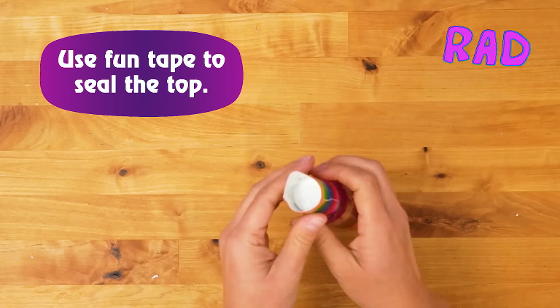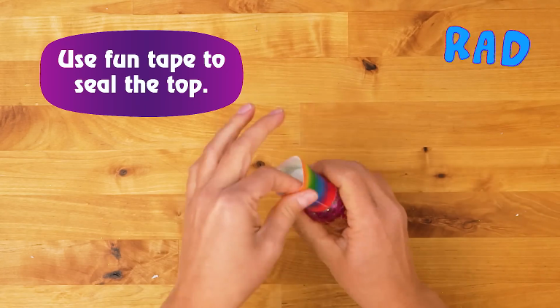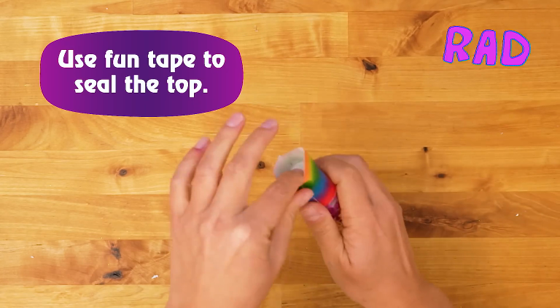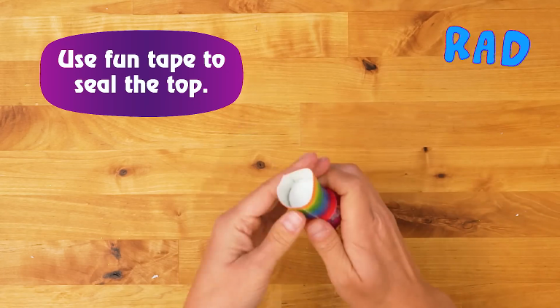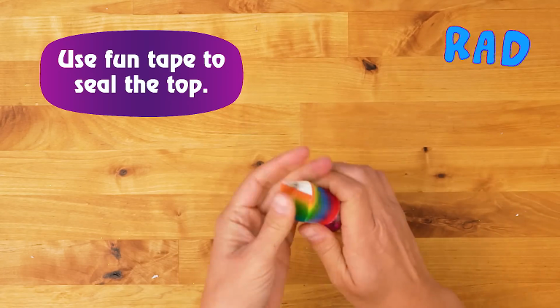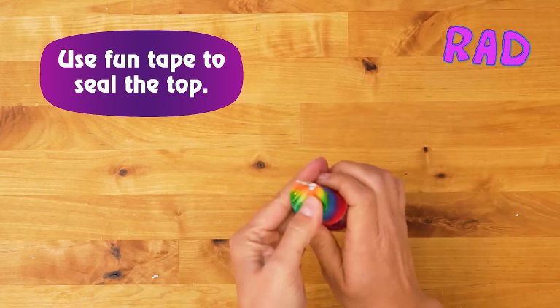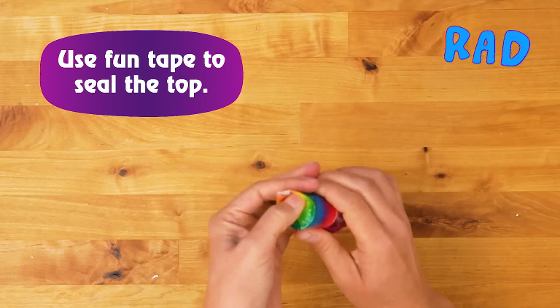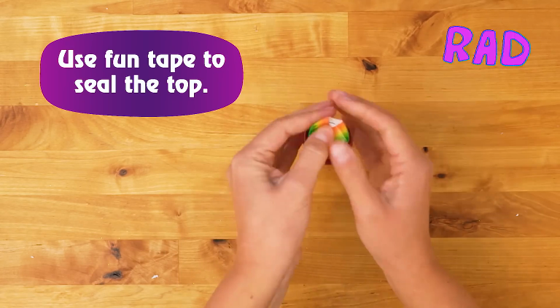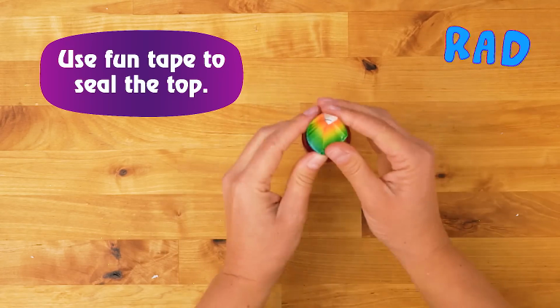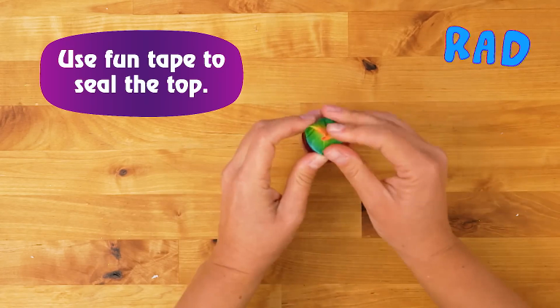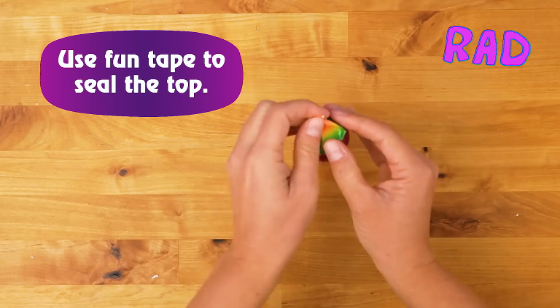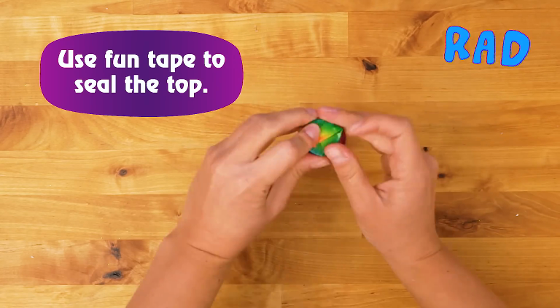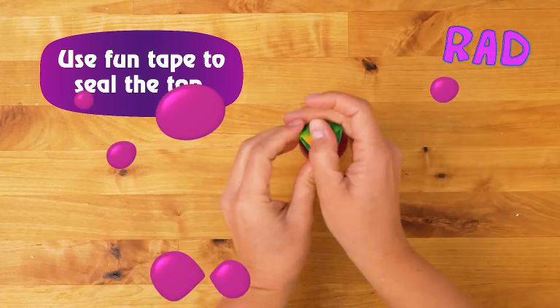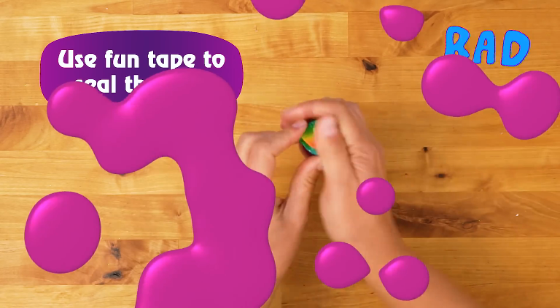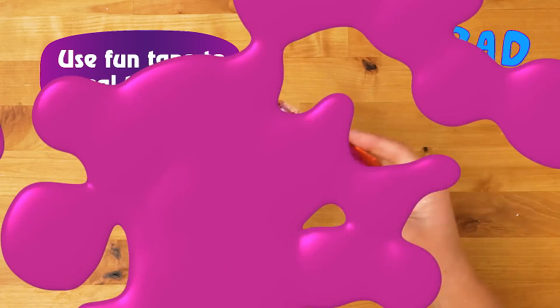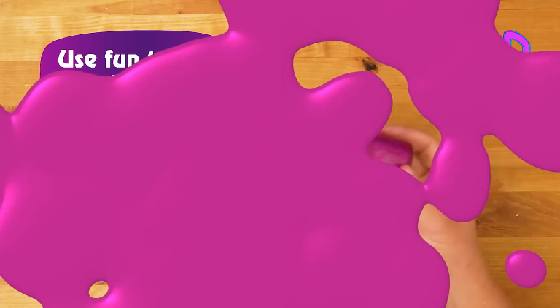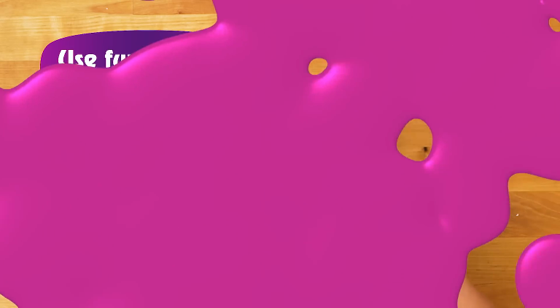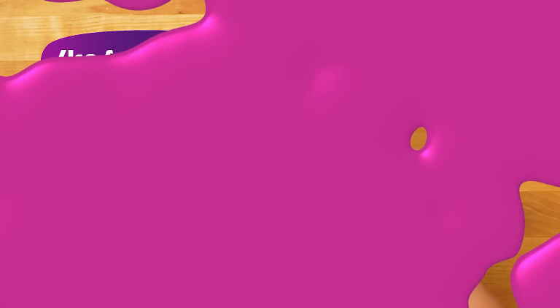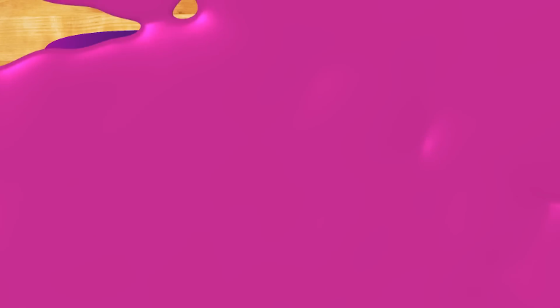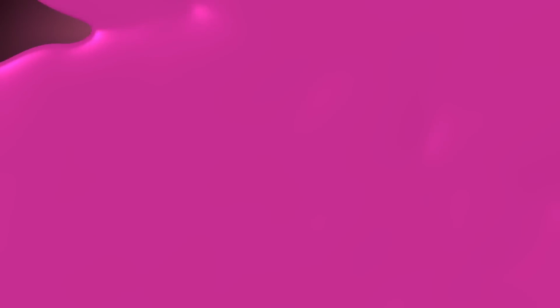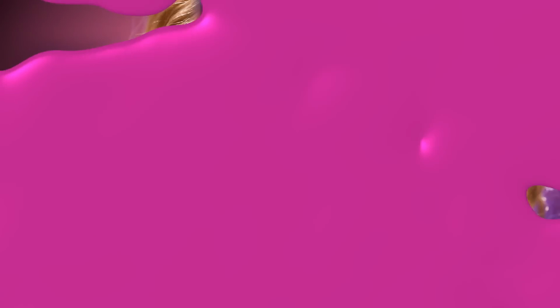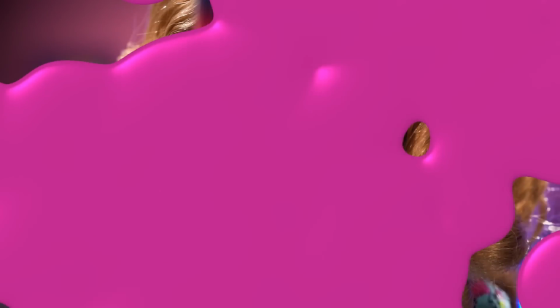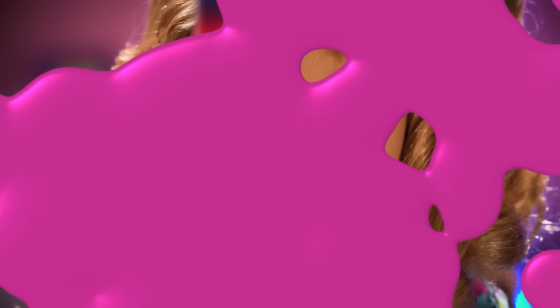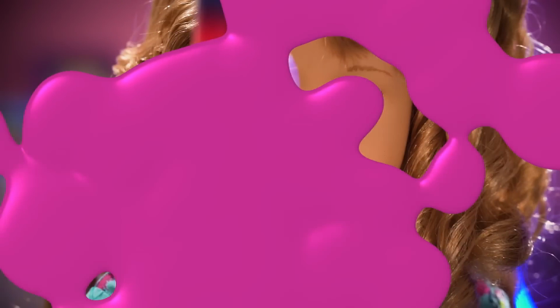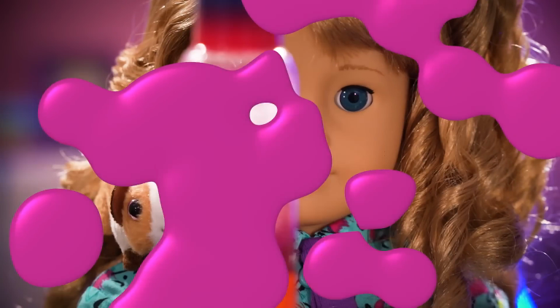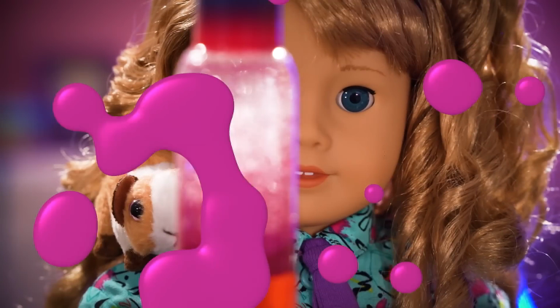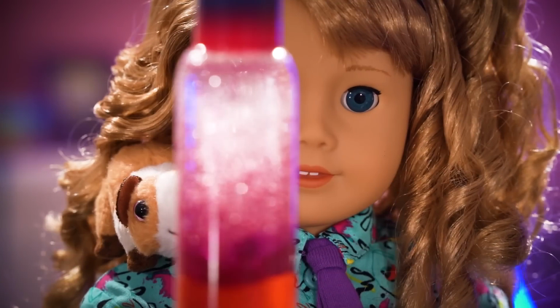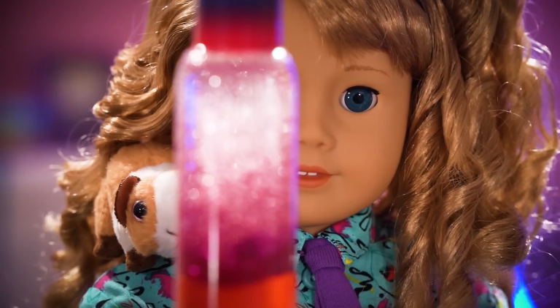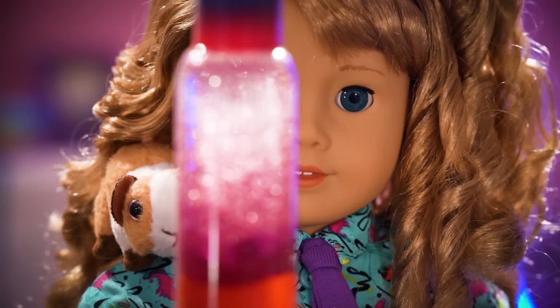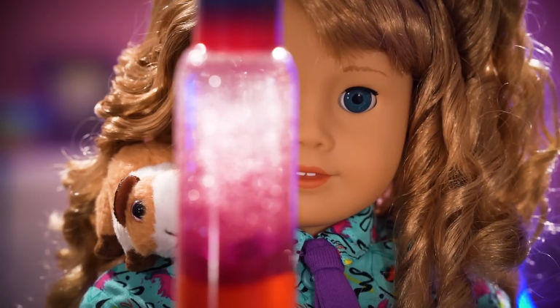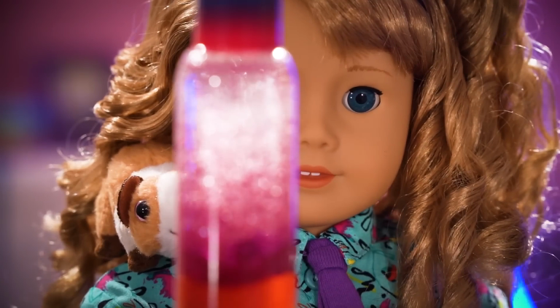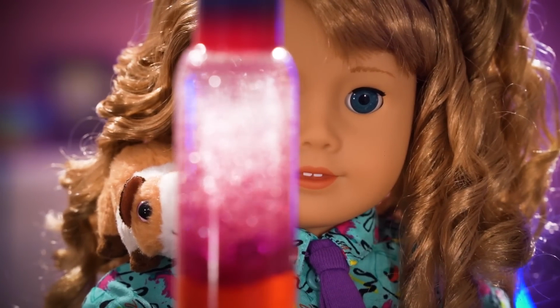And now for the show! Here we go! In three, two, one!